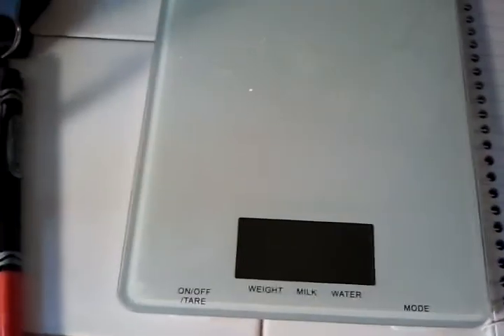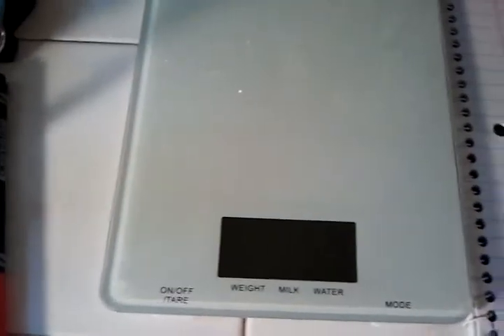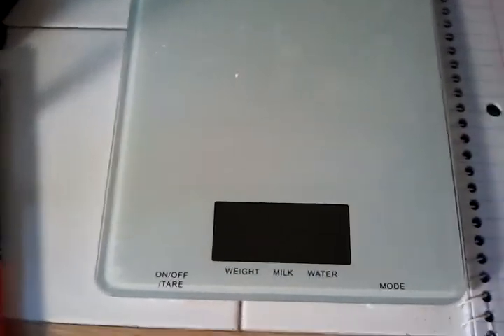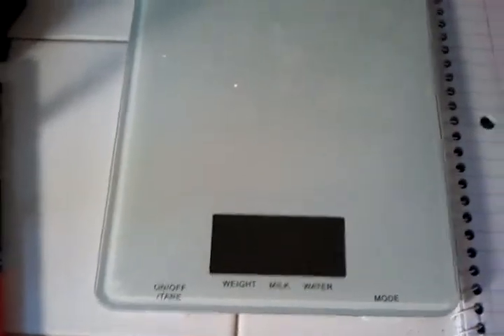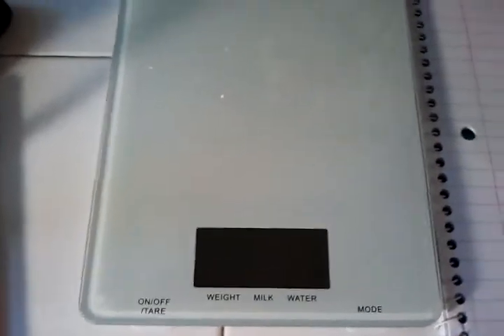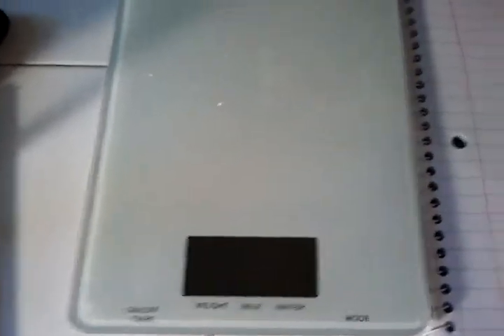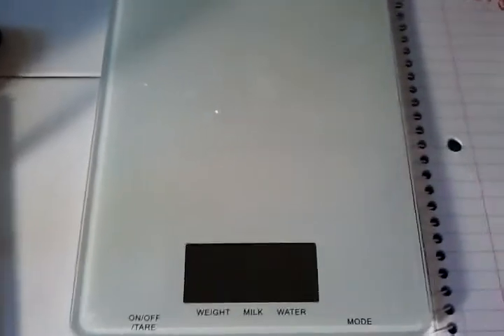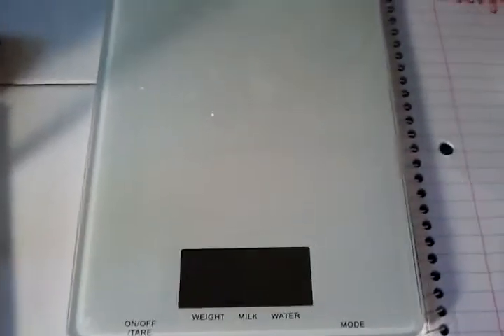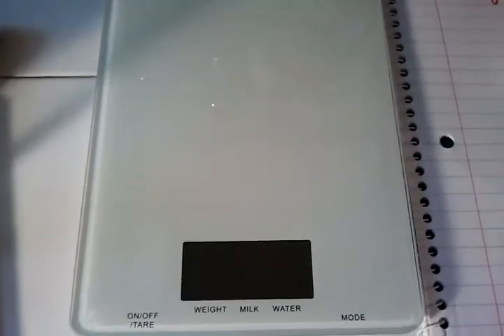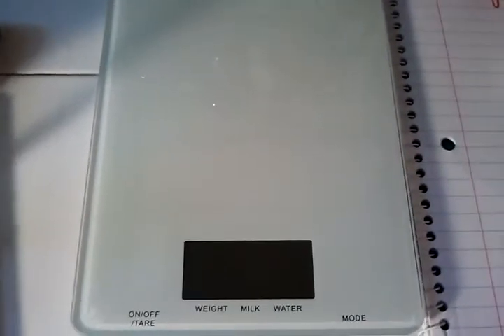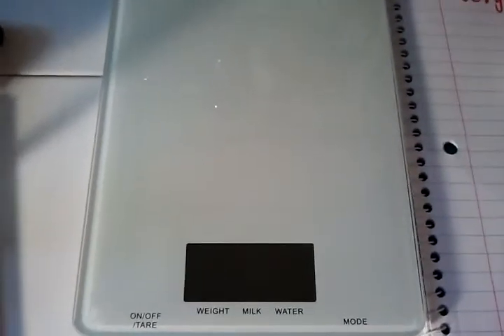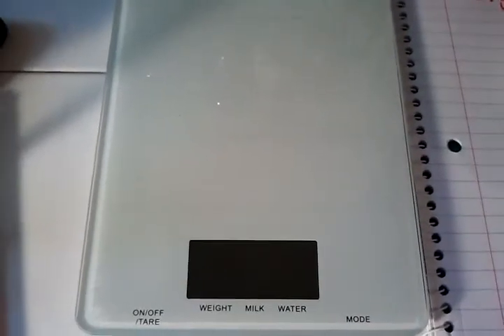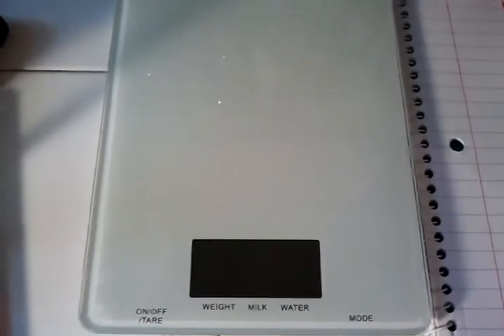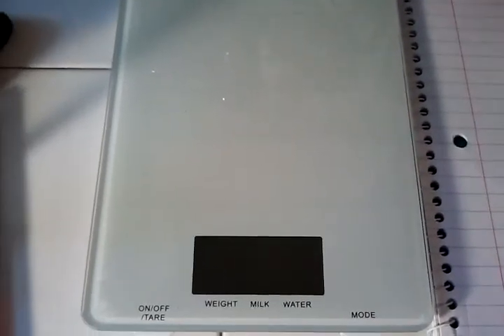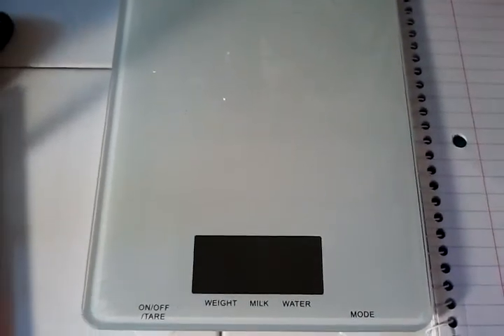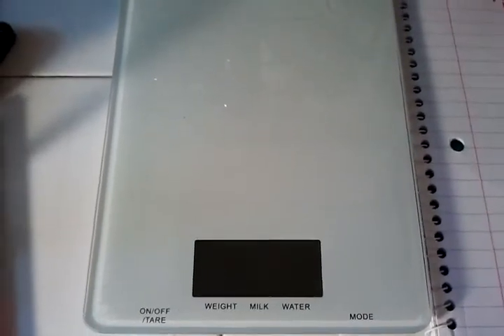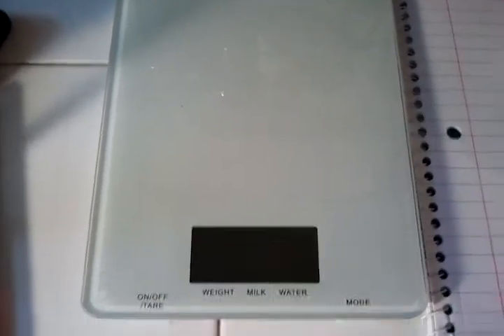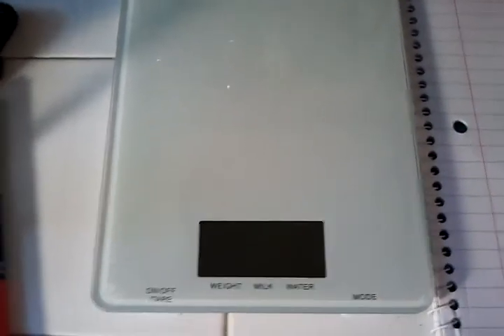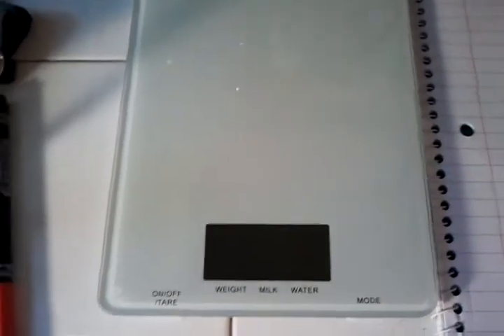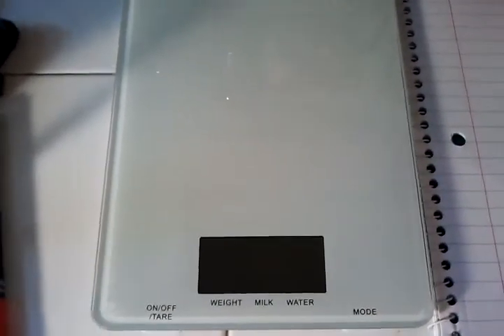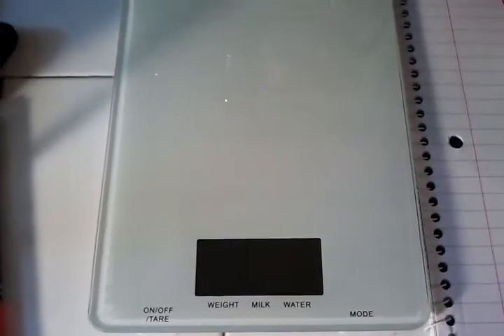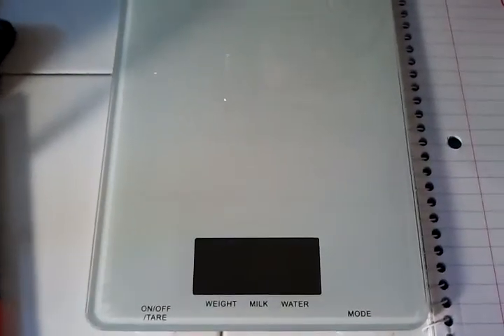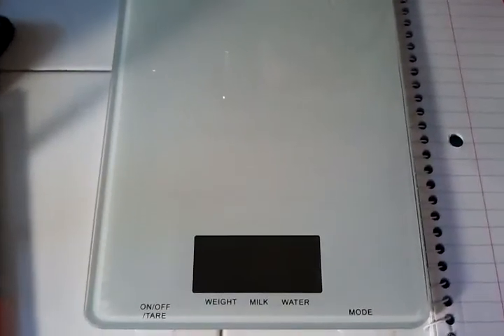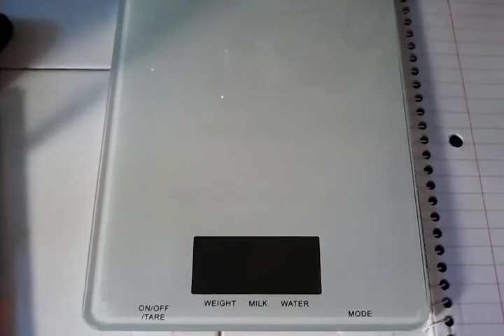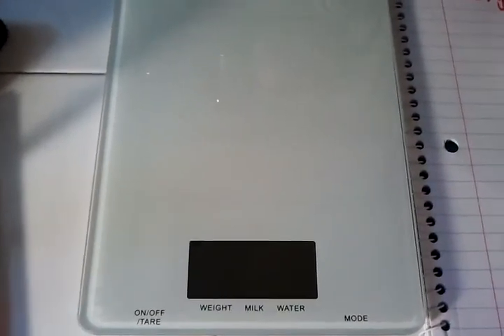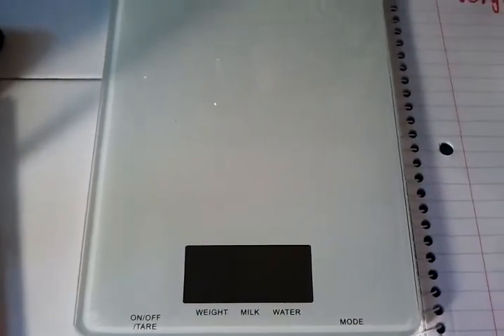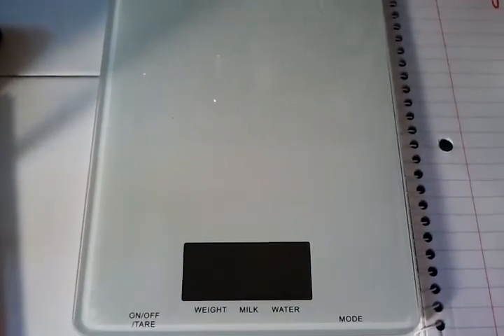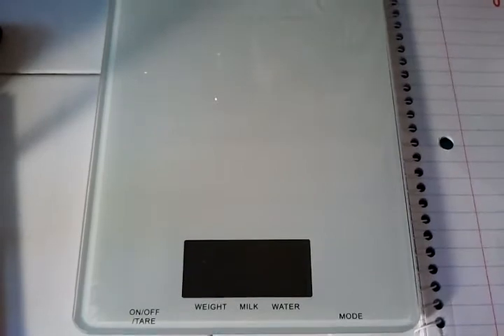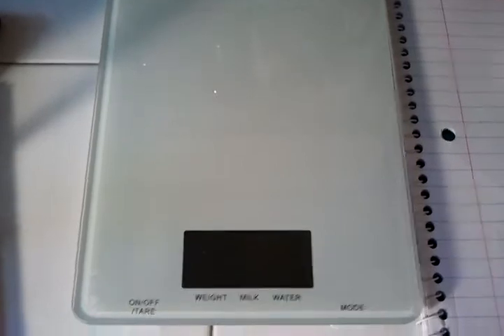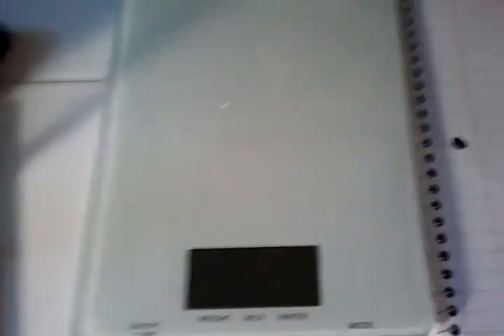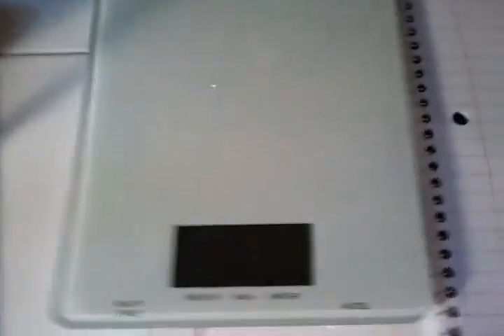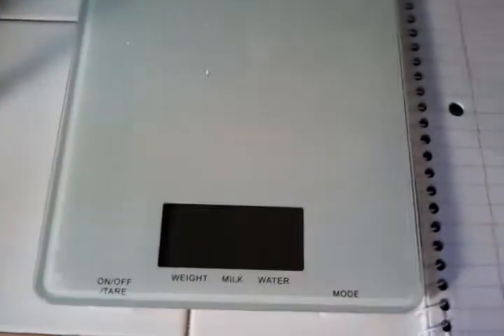Hey YouTube, it's ReptileFreakZo1 with another video. In this video I'm going to show you how to weigh your leopard gecko.